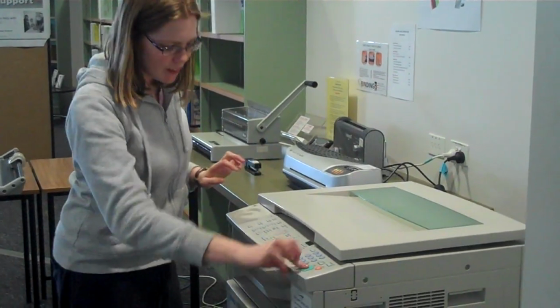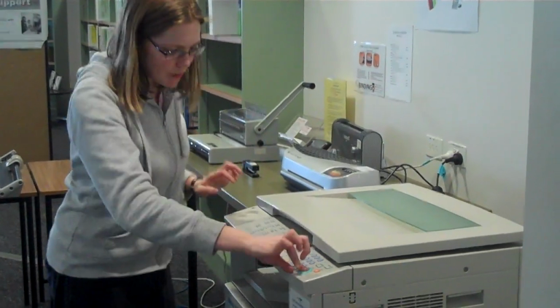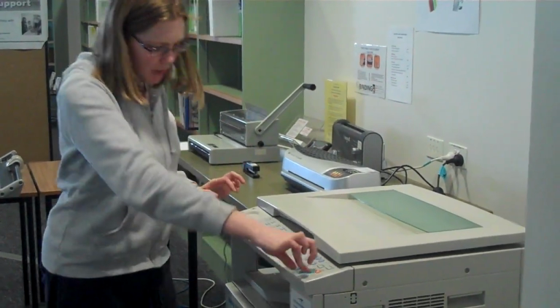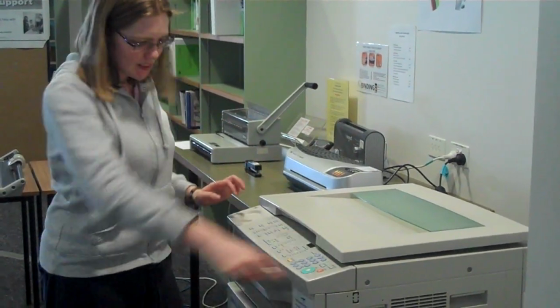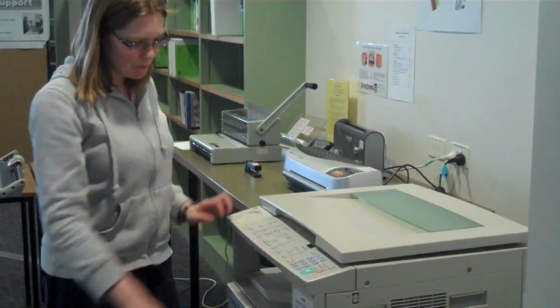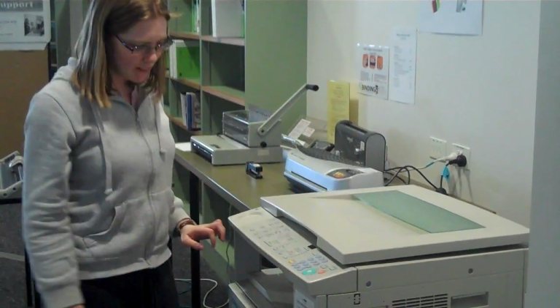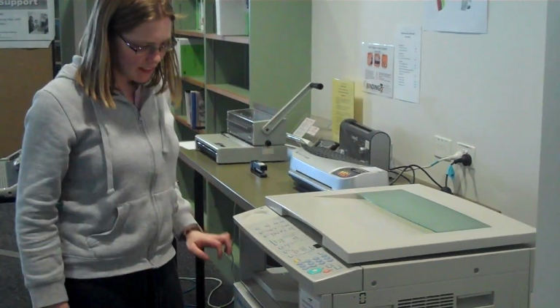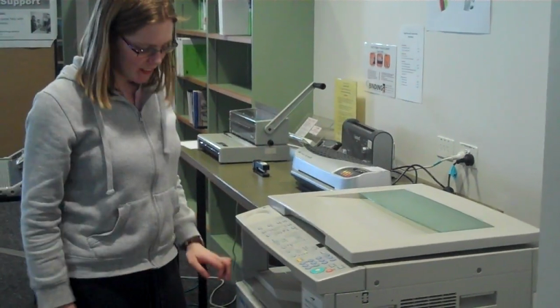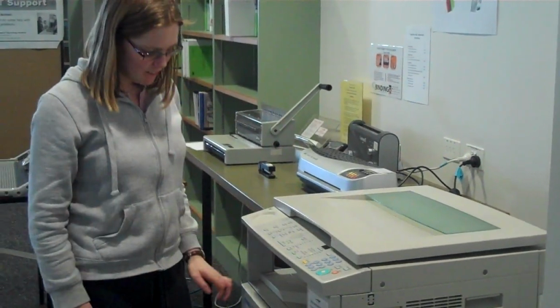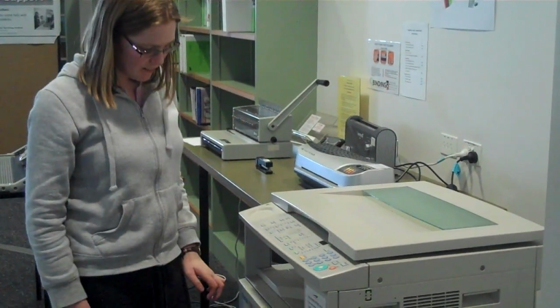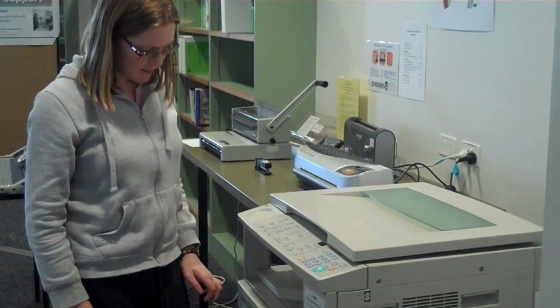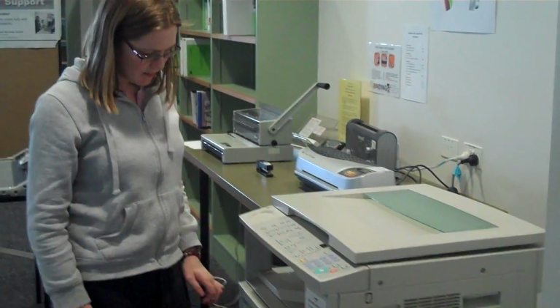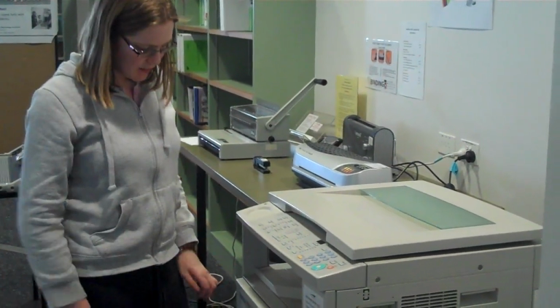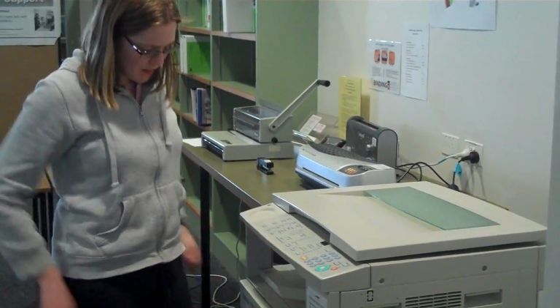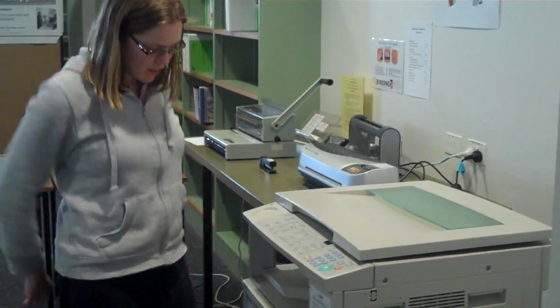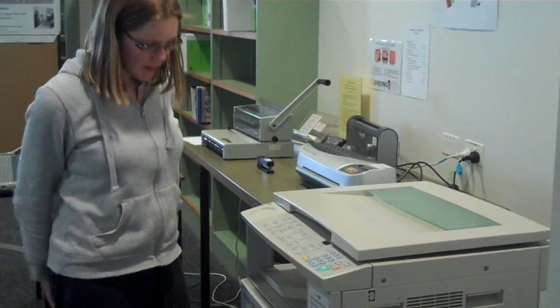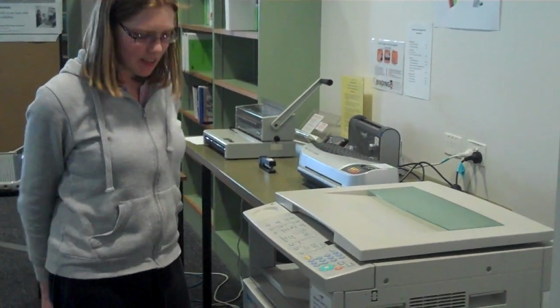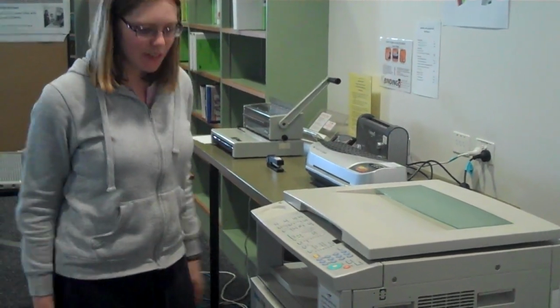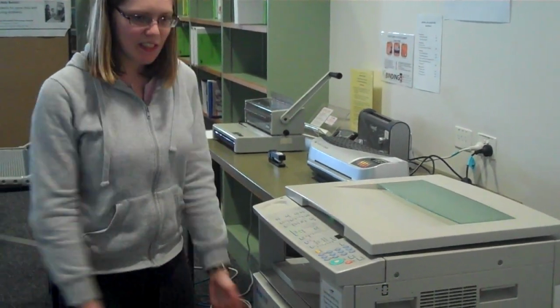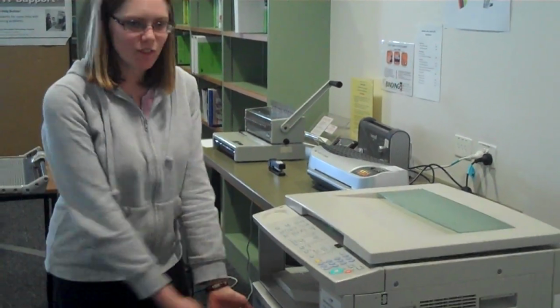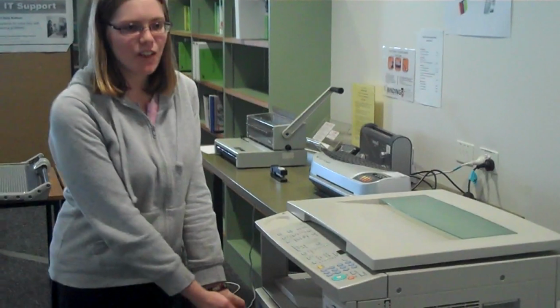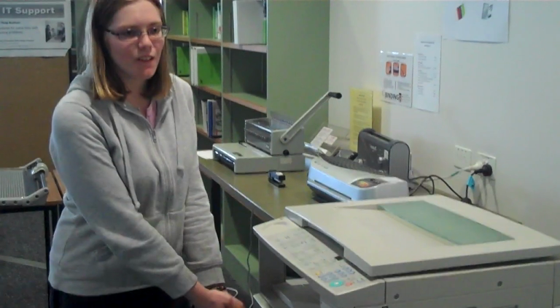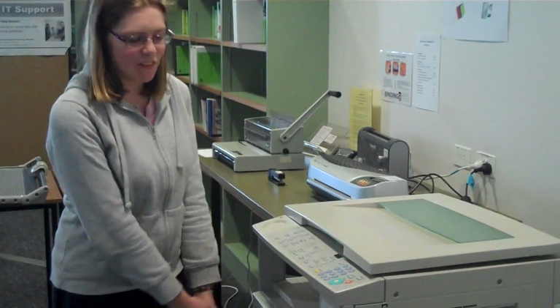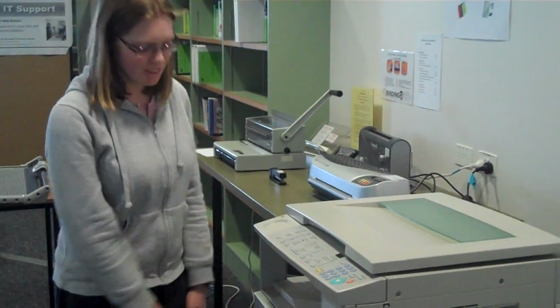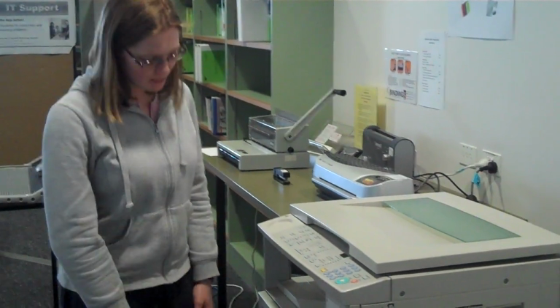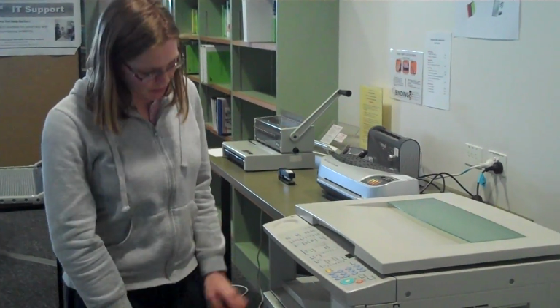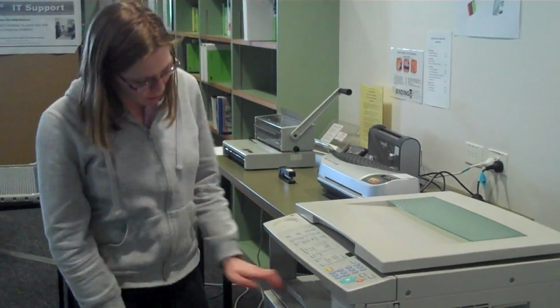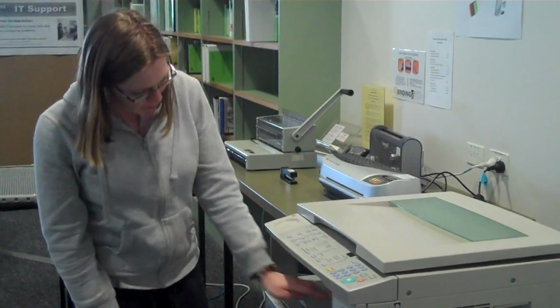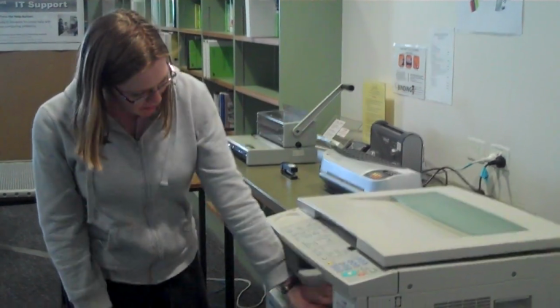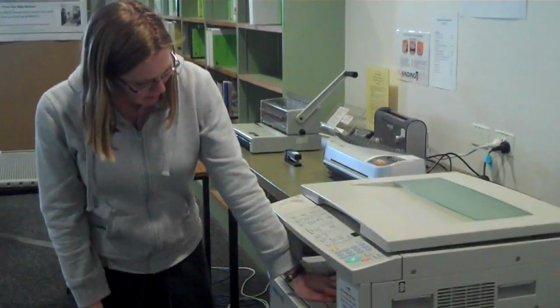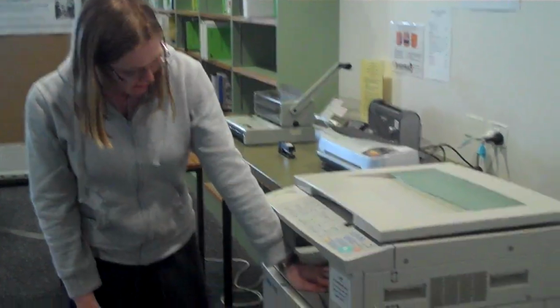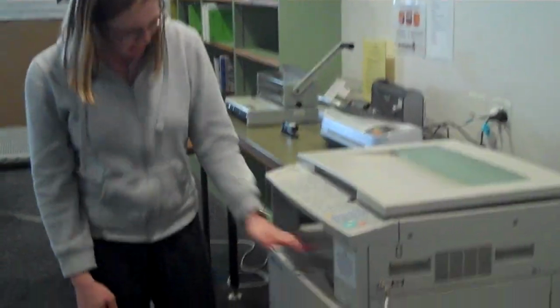And then you press that button there, and it makes a photocopy, which will come out down here.